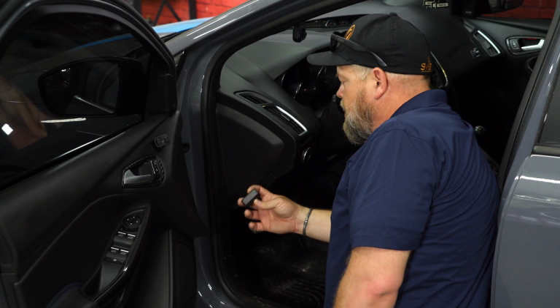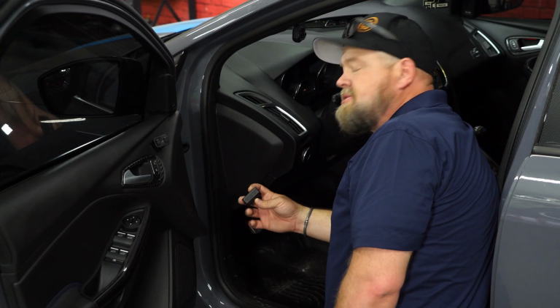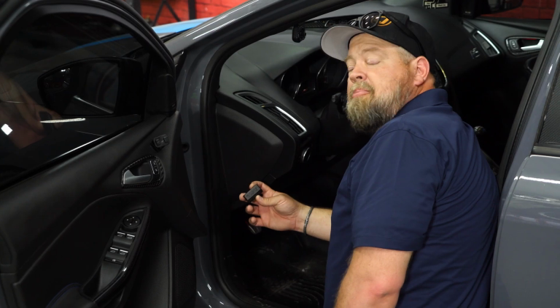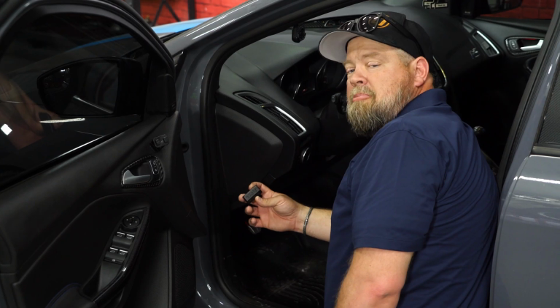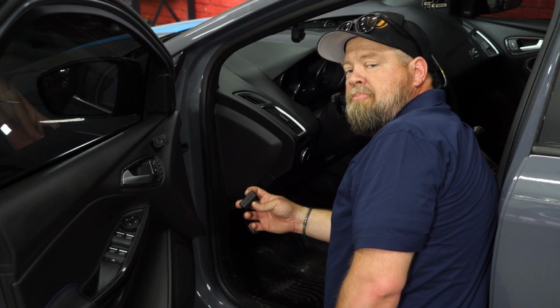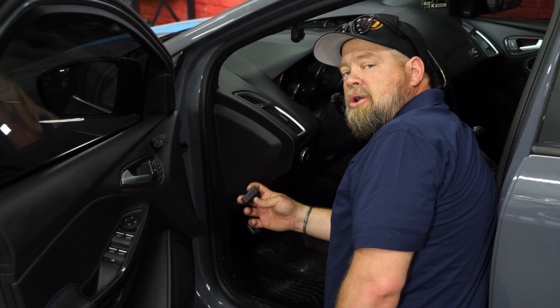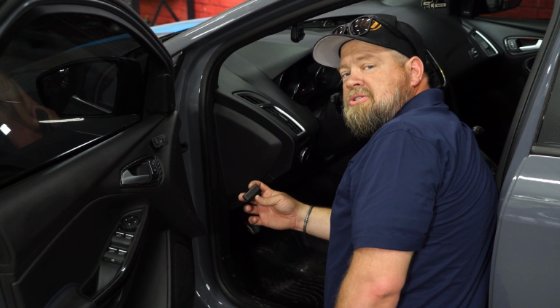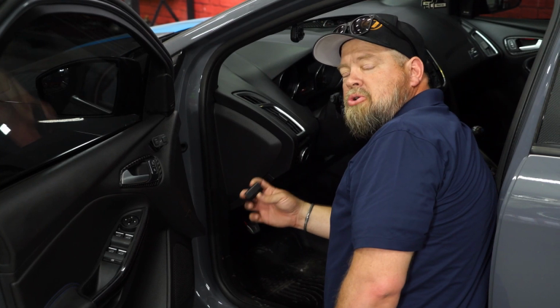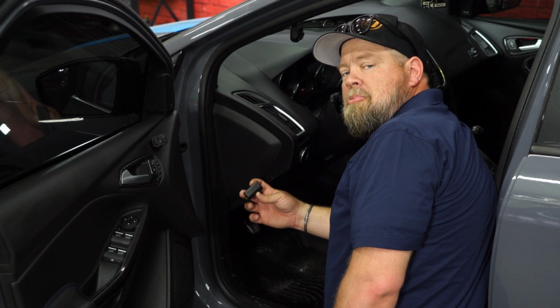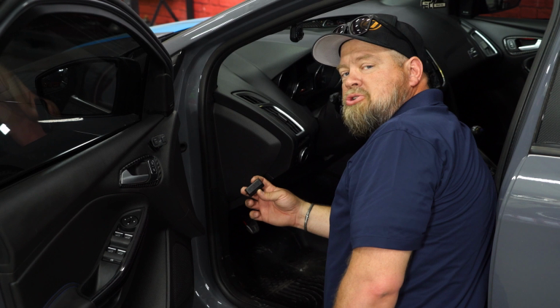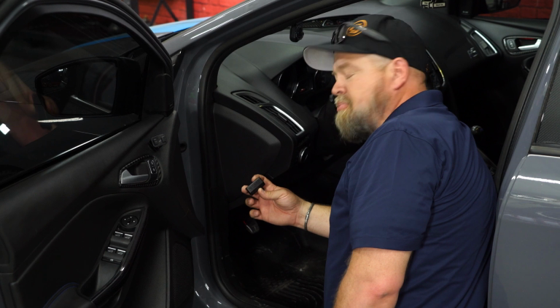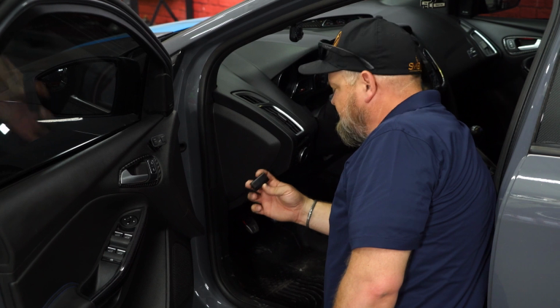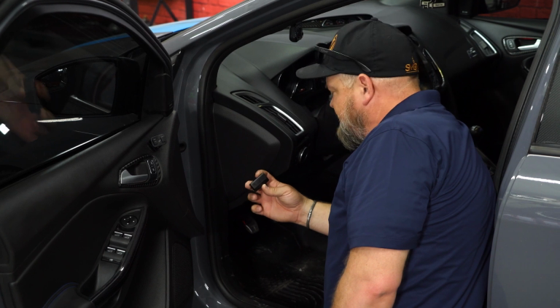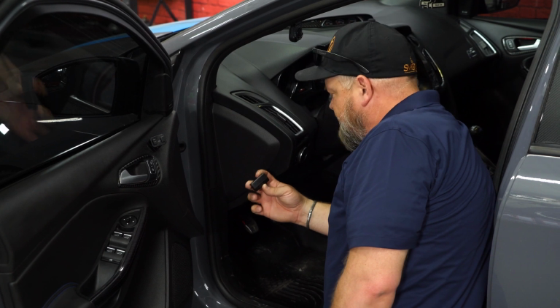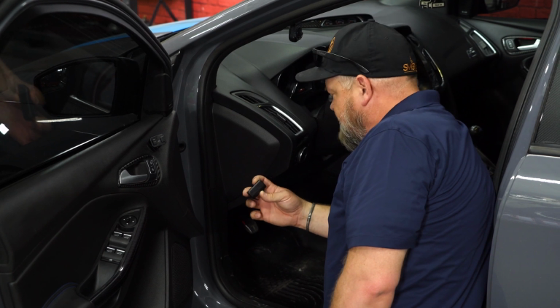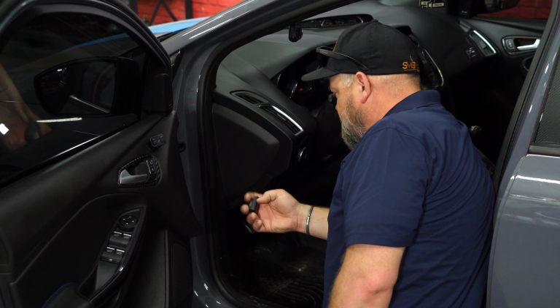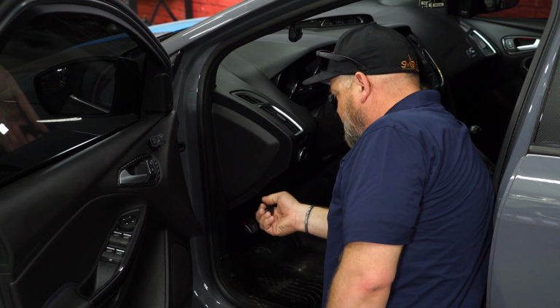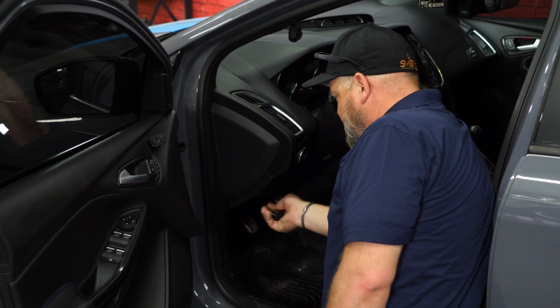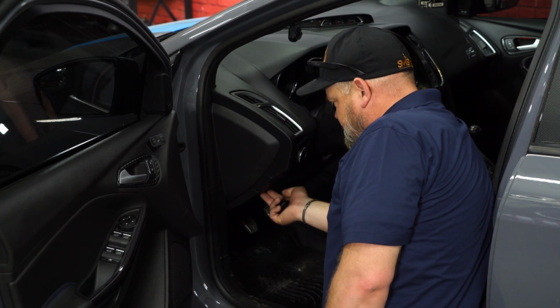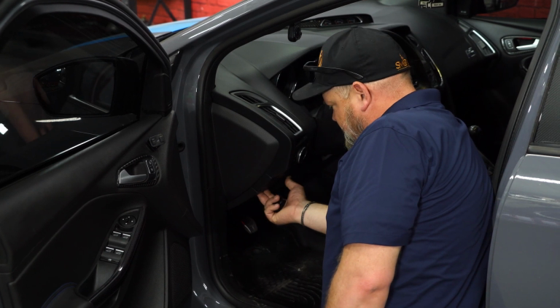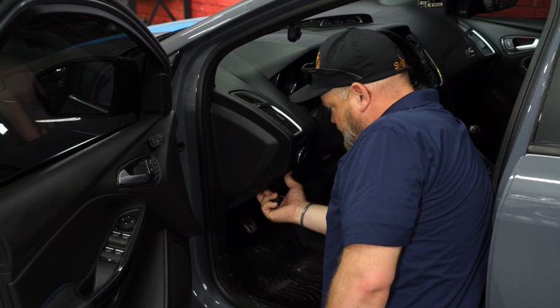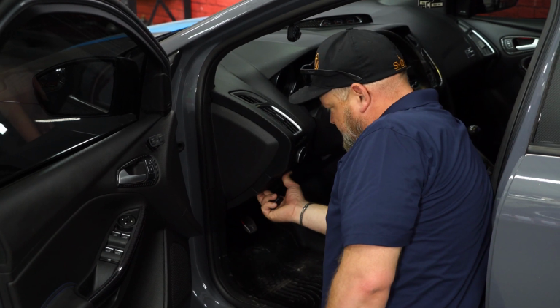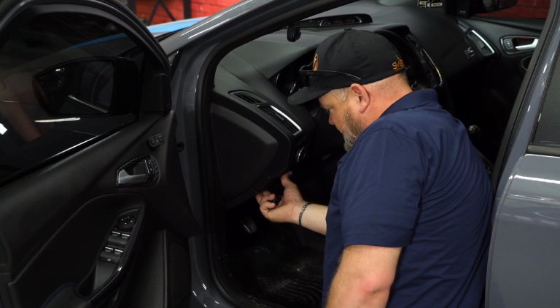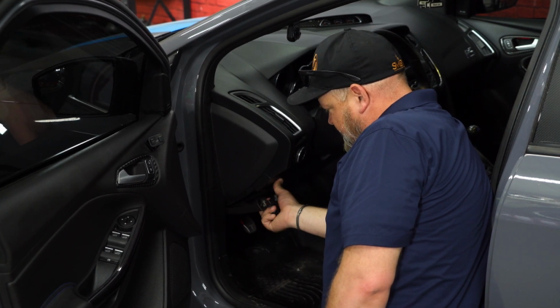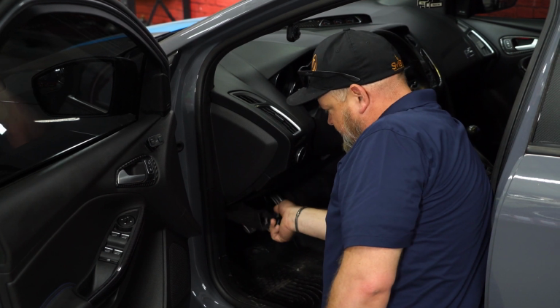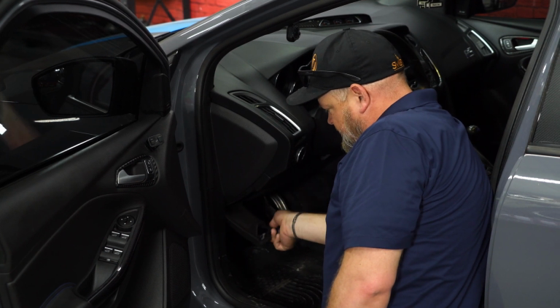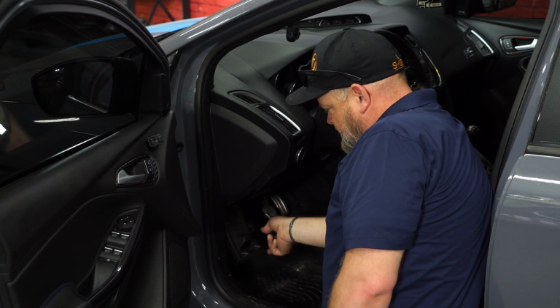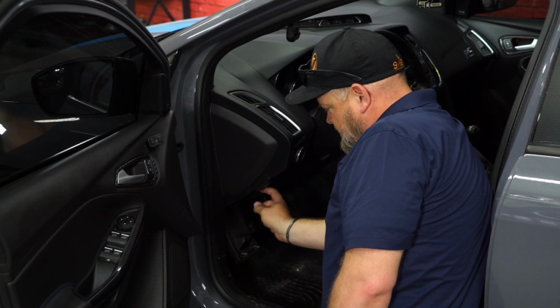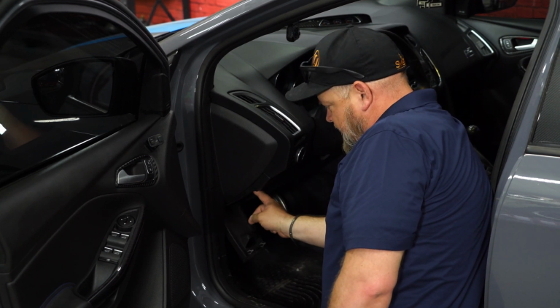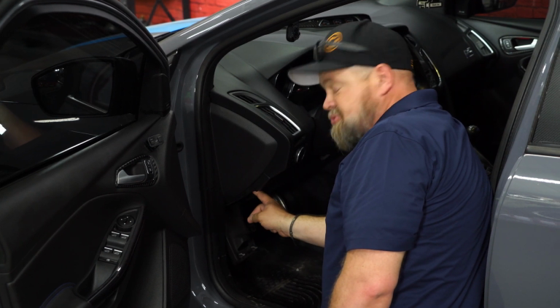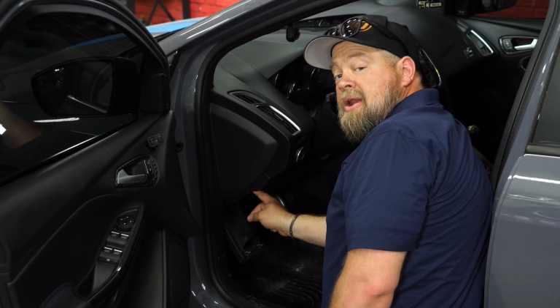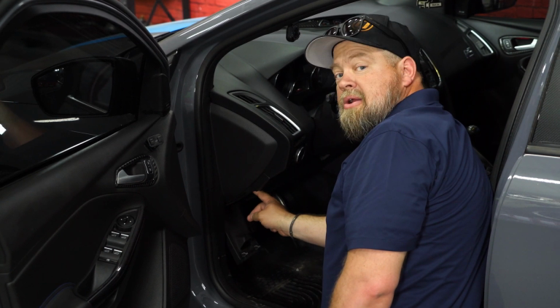The Auto Stop Eliminator plugs into your OBD2 port. If you've never gotten to it in your RS, you pull this cover down and it's right here.